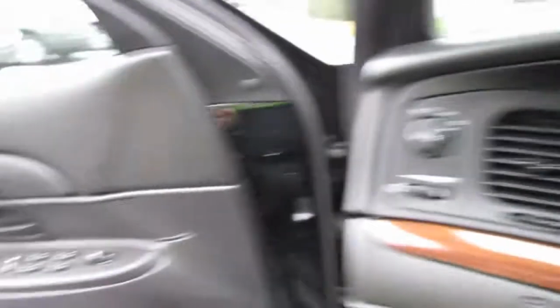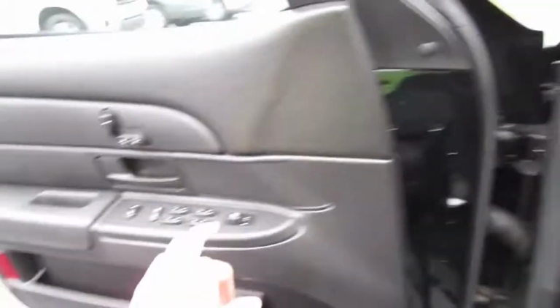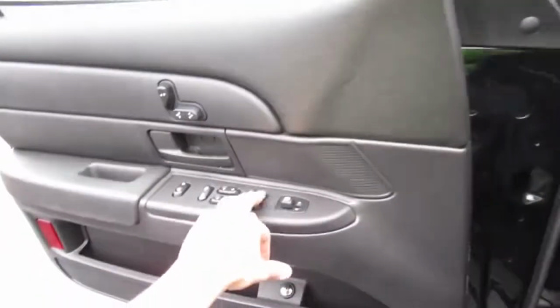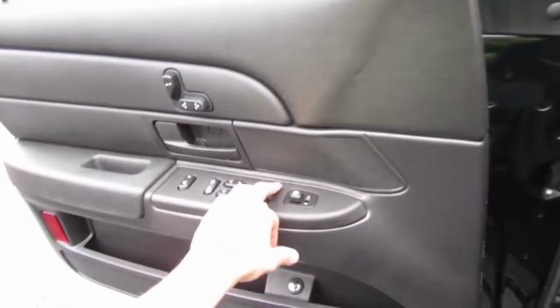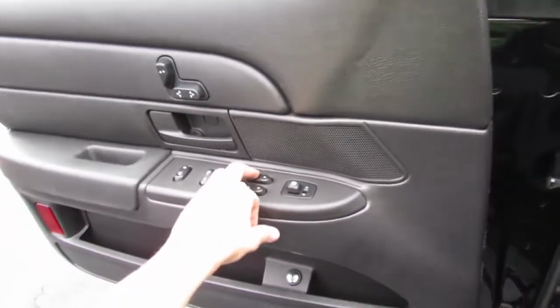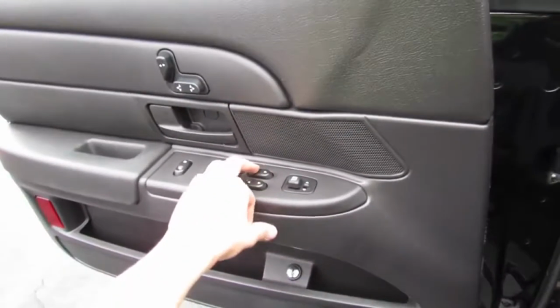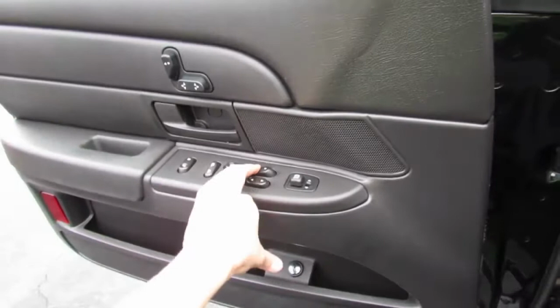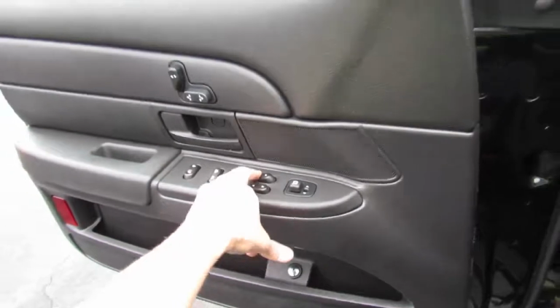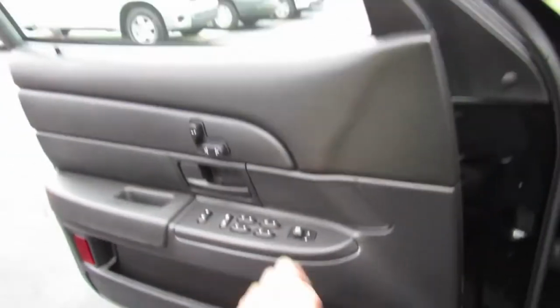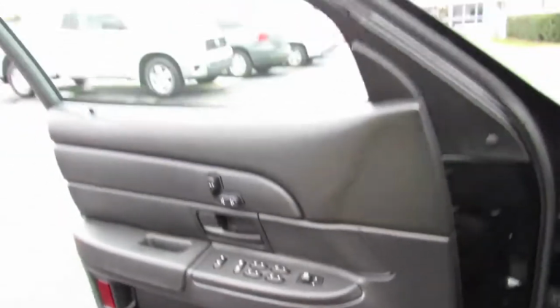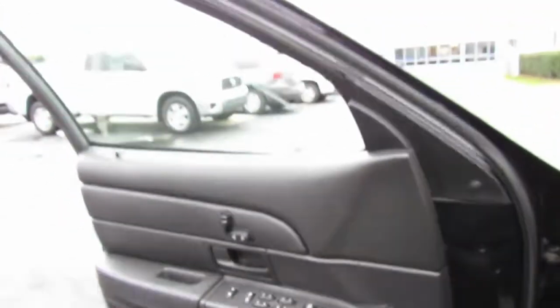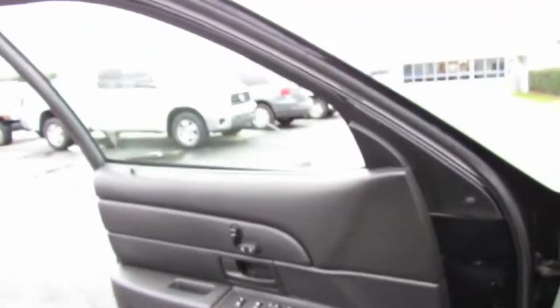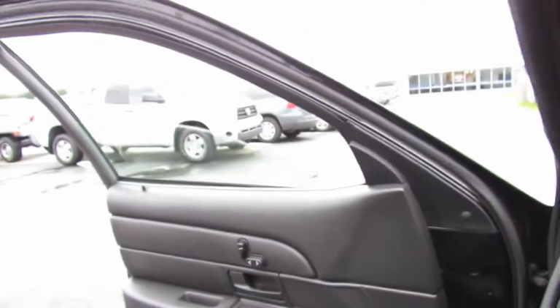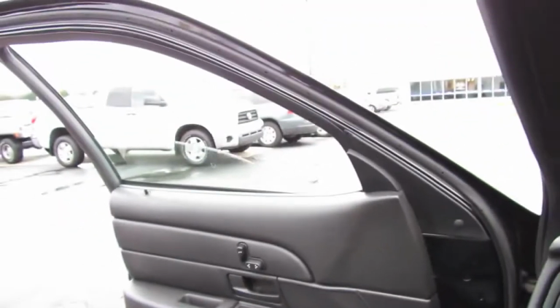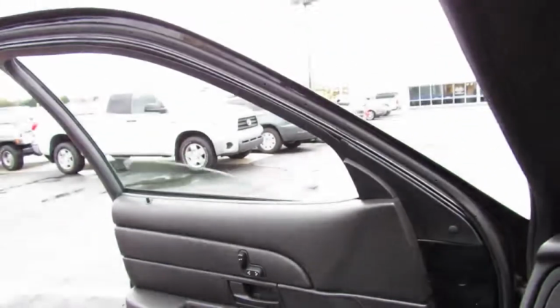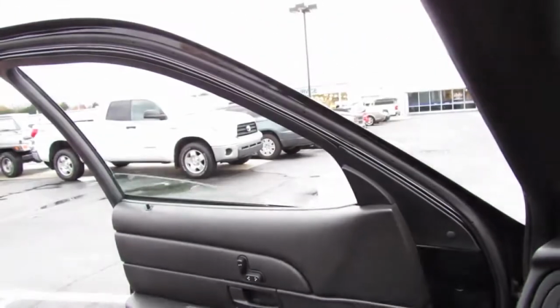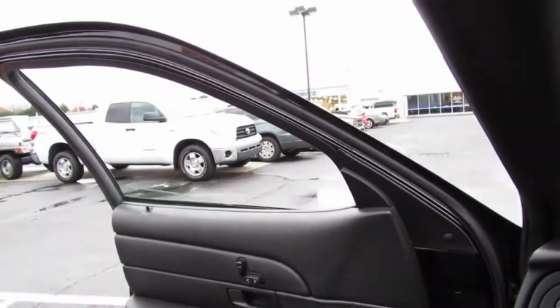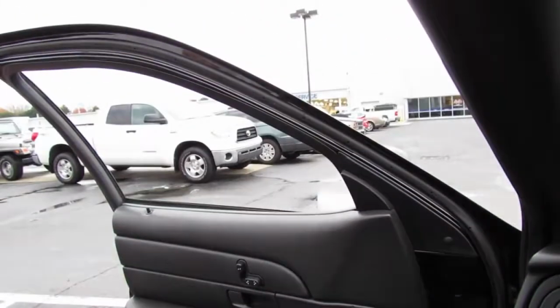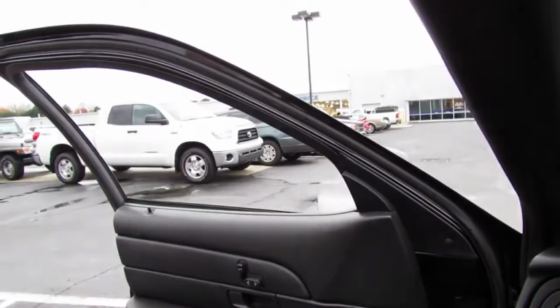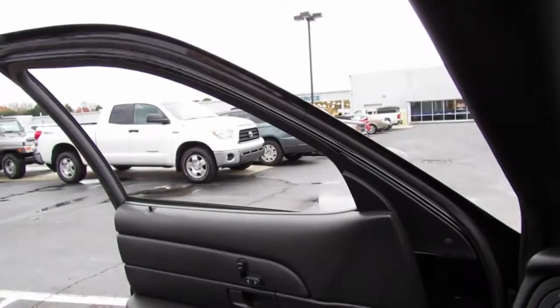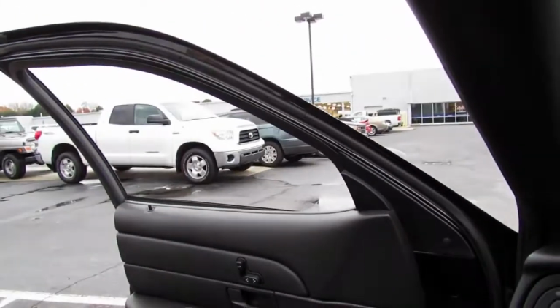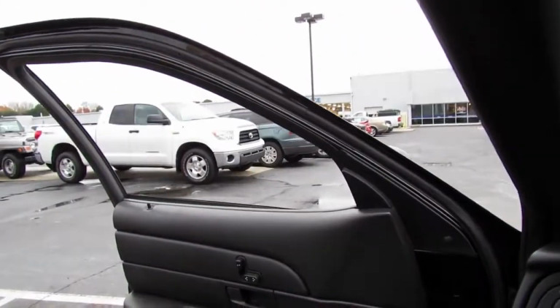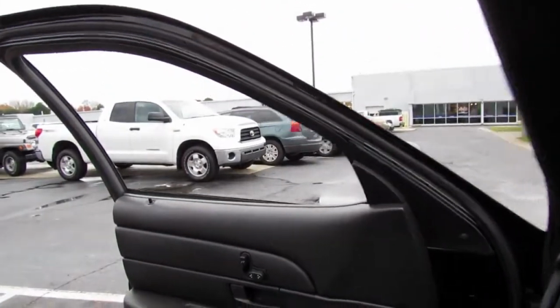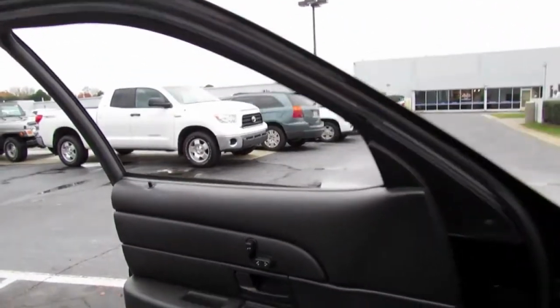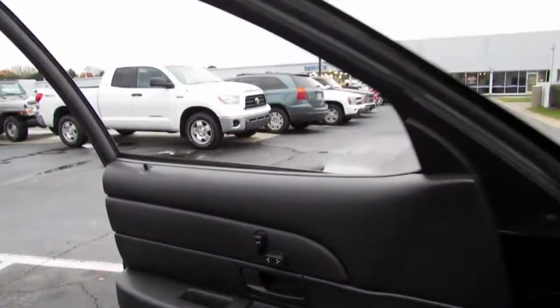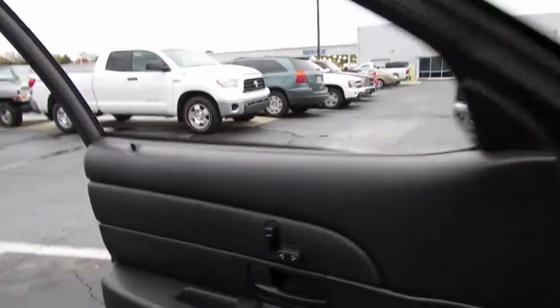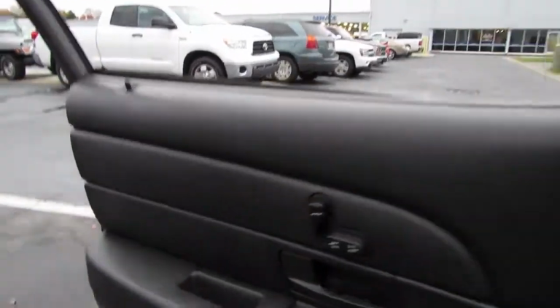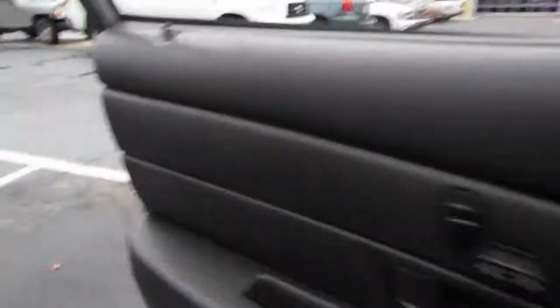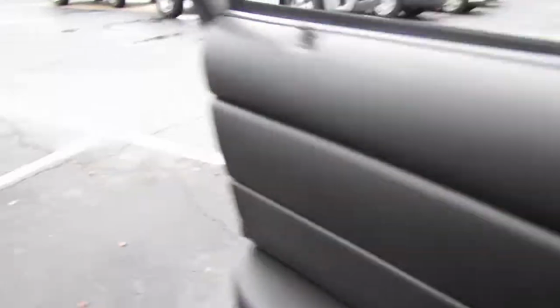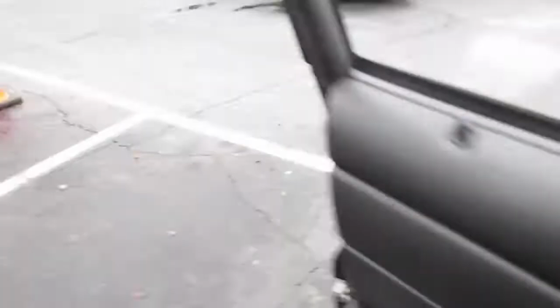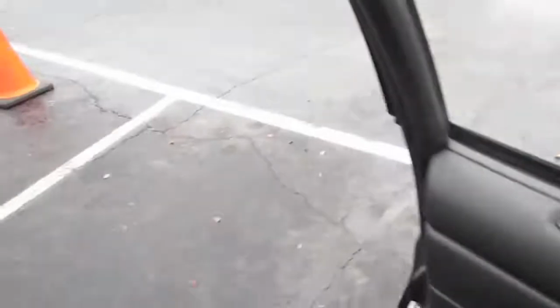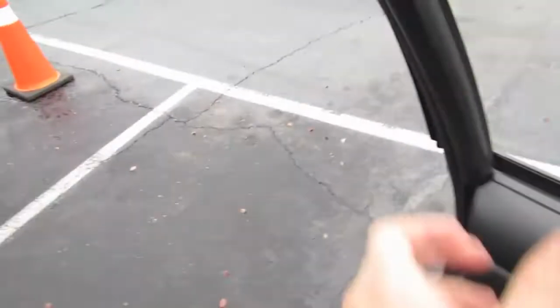It's got an automatic driver's side window. Let's go ahead and check out the exterior, shall we?